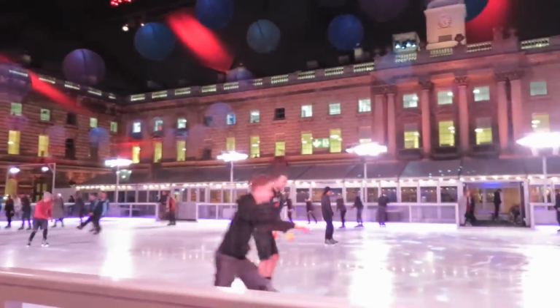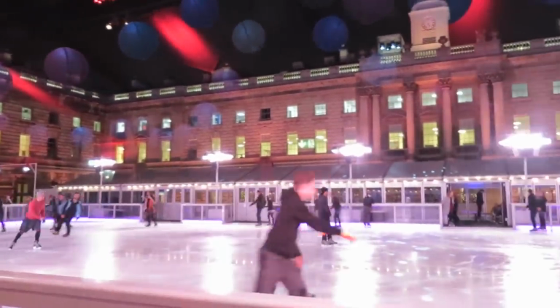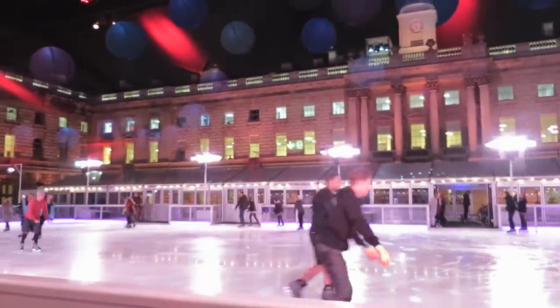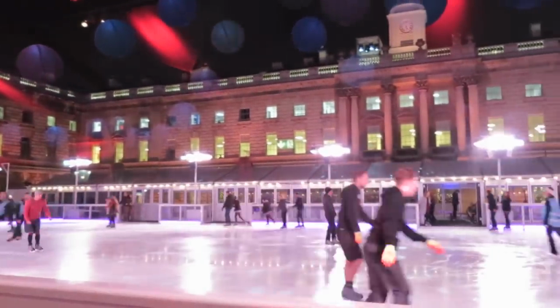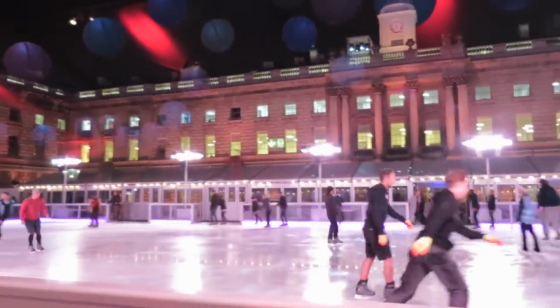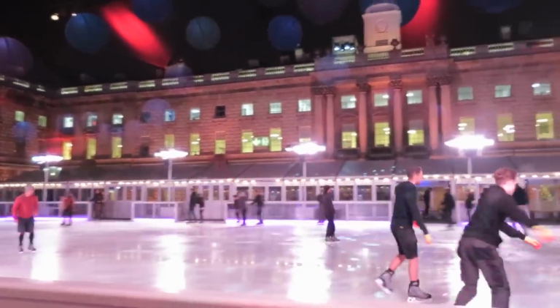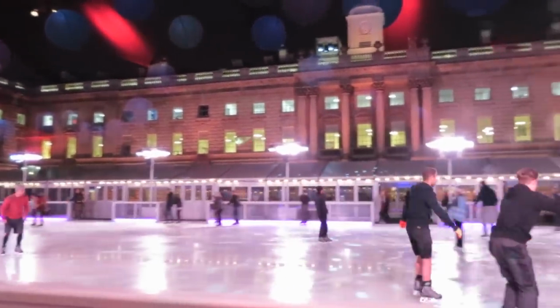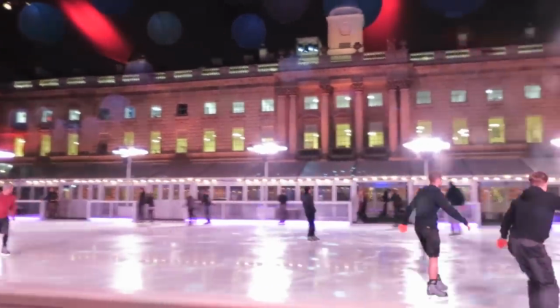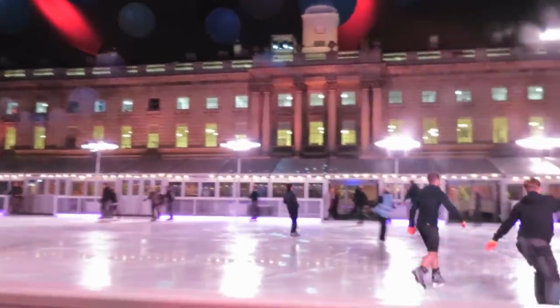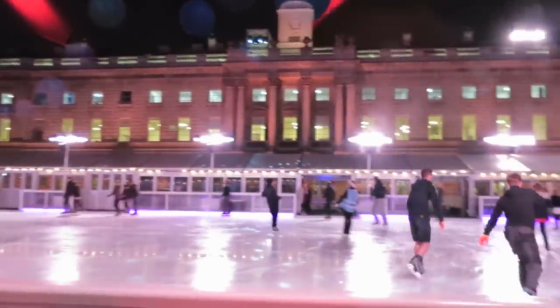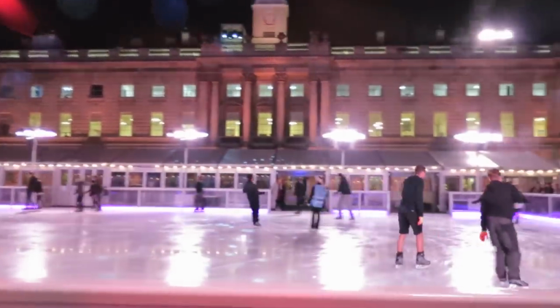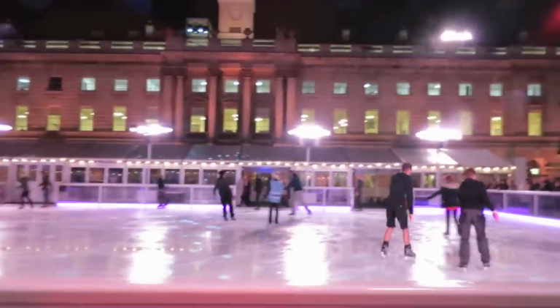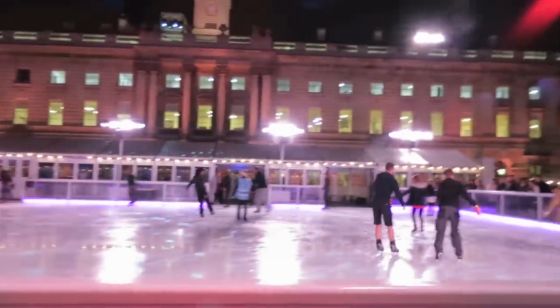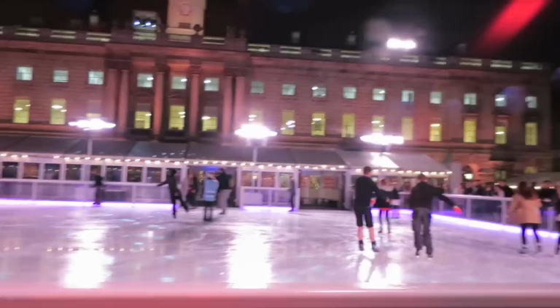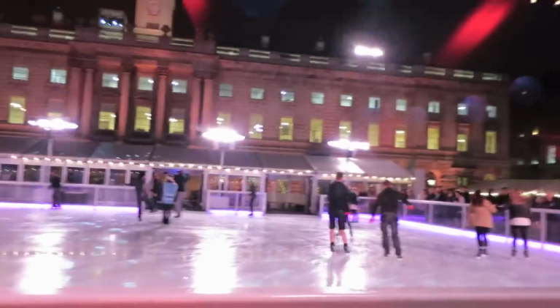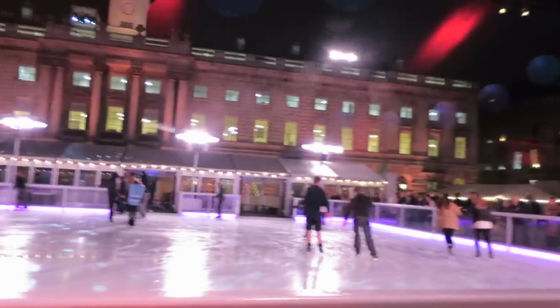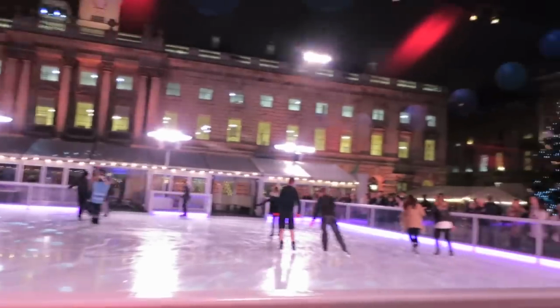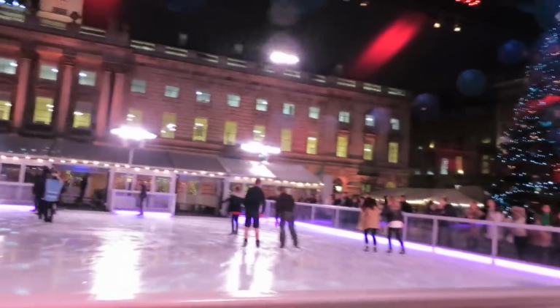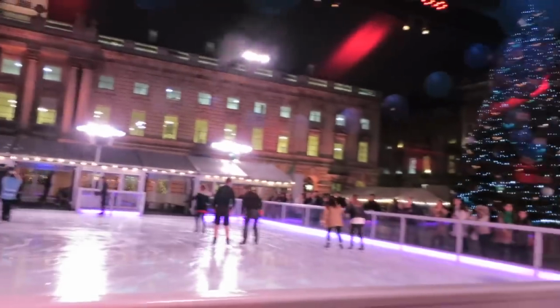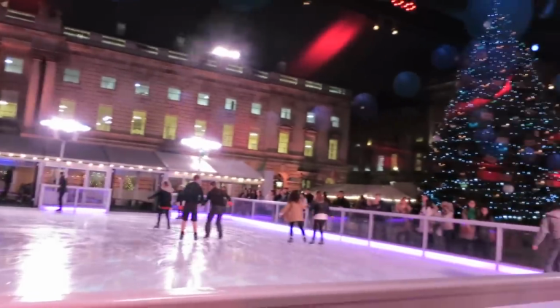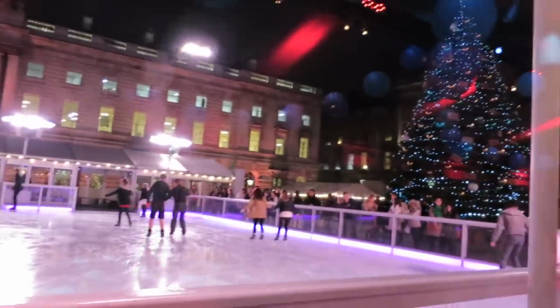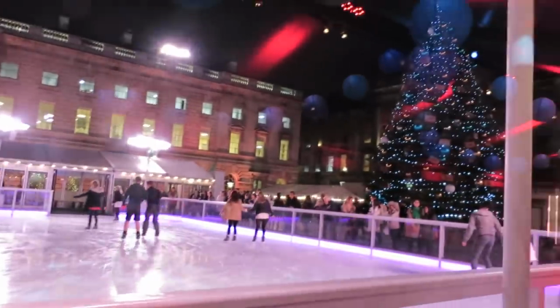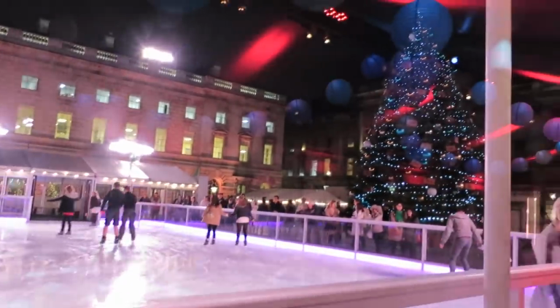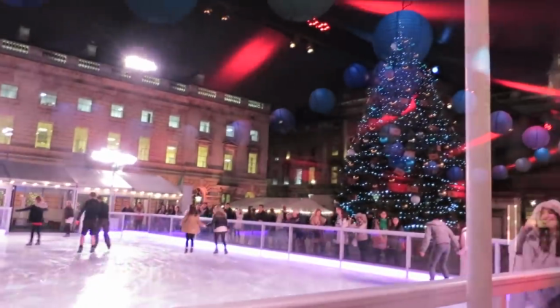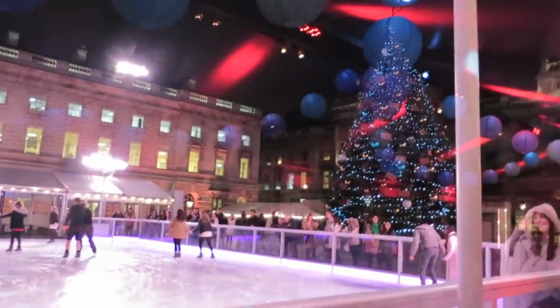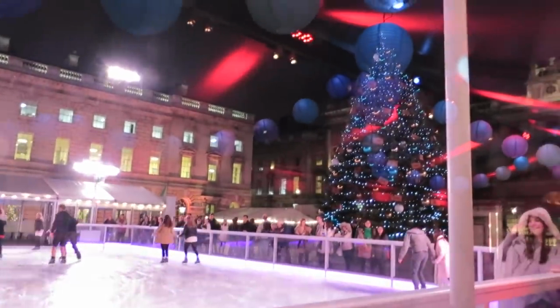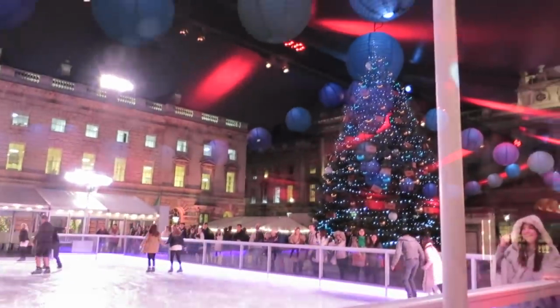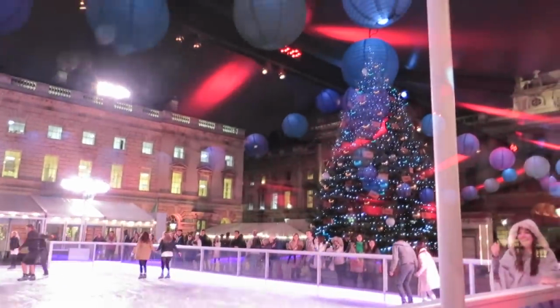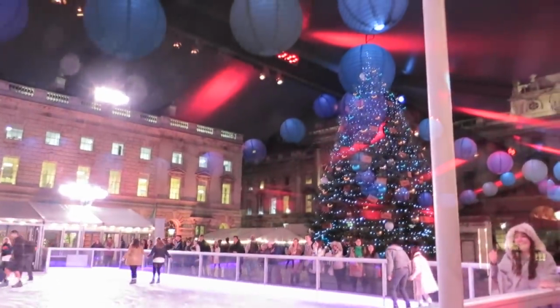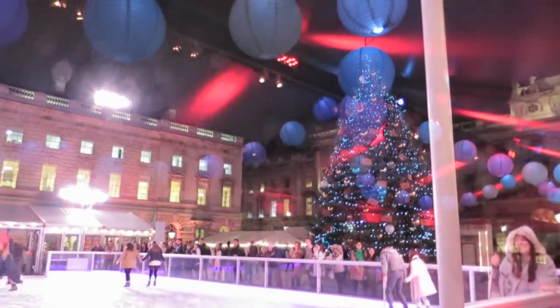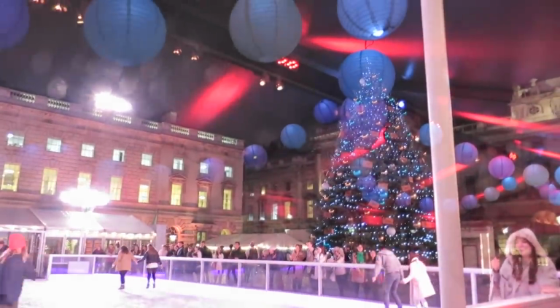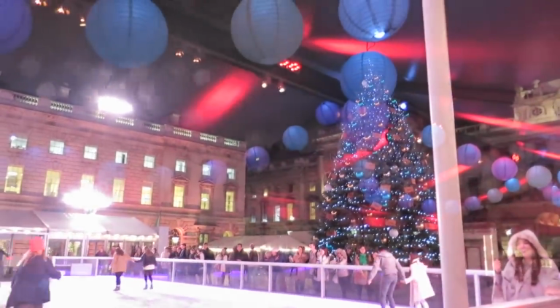You can watch the skating from one of these lodges or lounges or outside. Alright, so let's go and take a look outside.